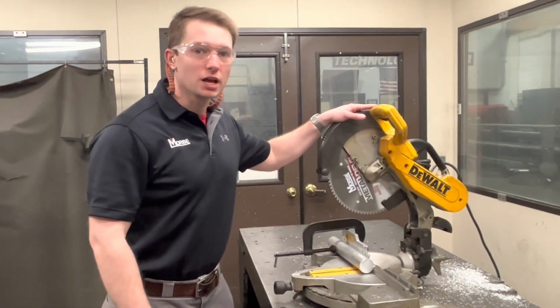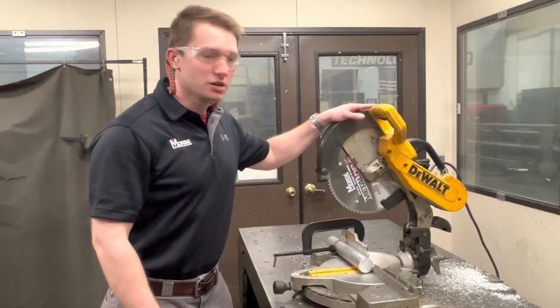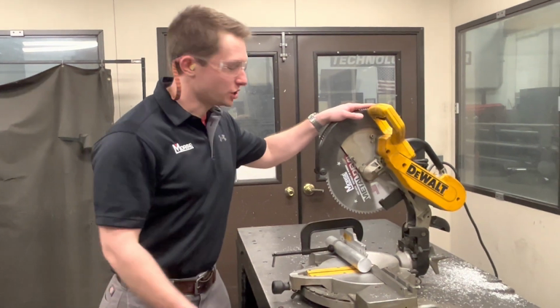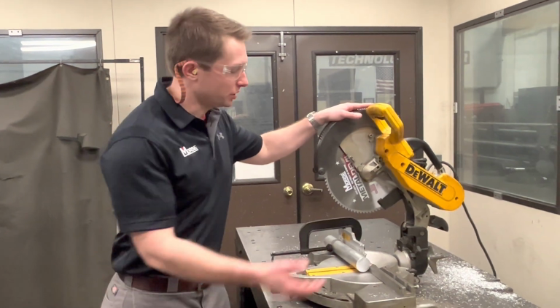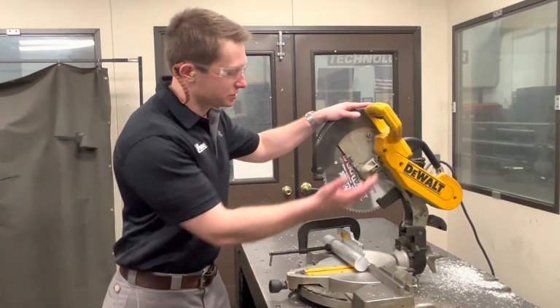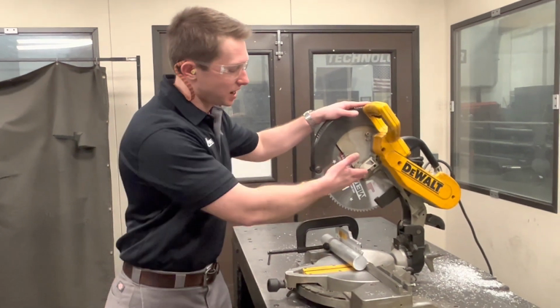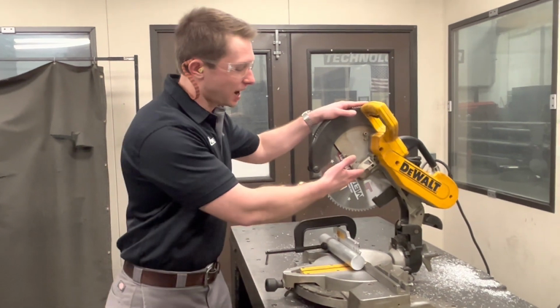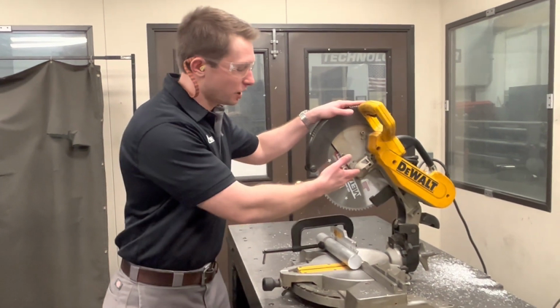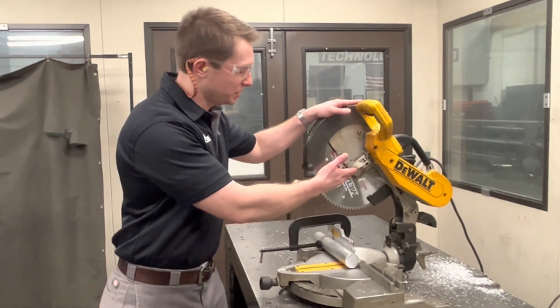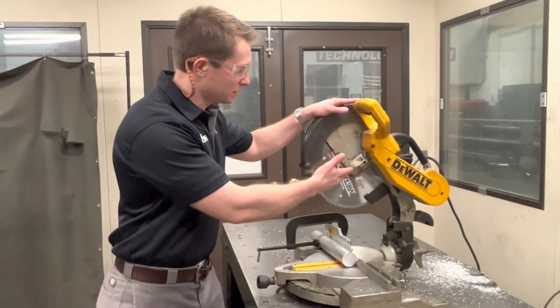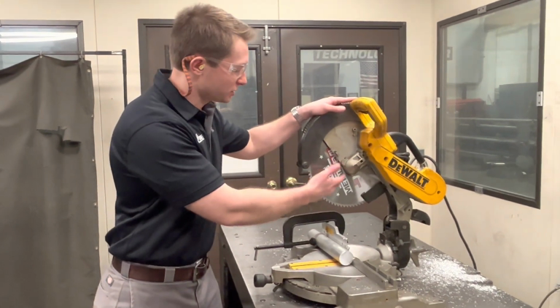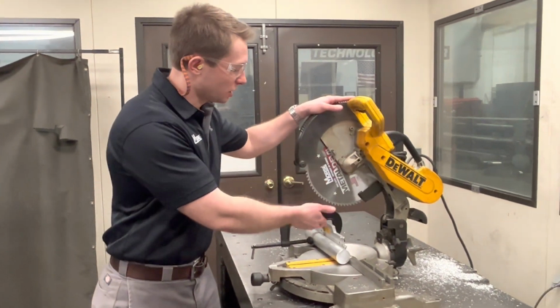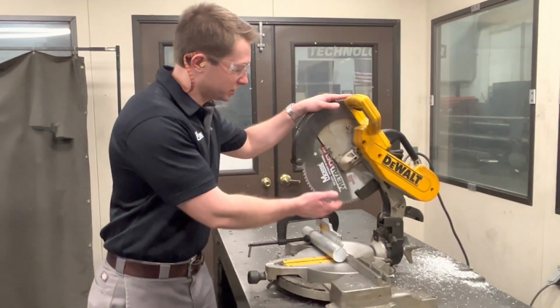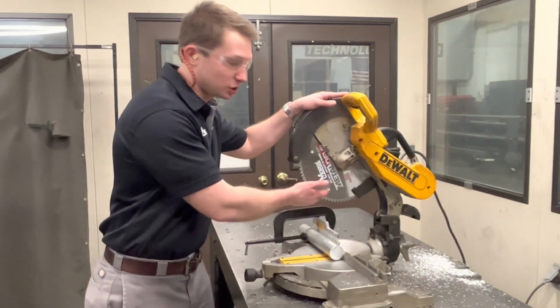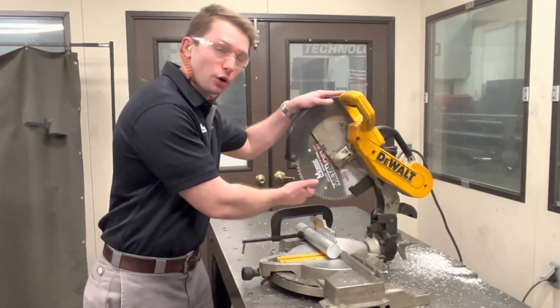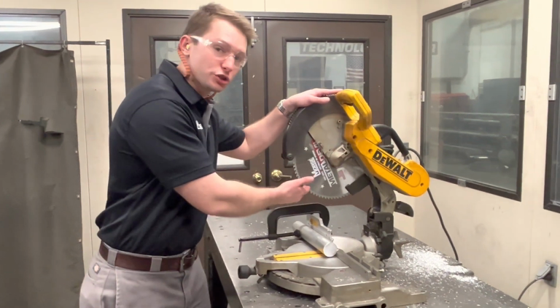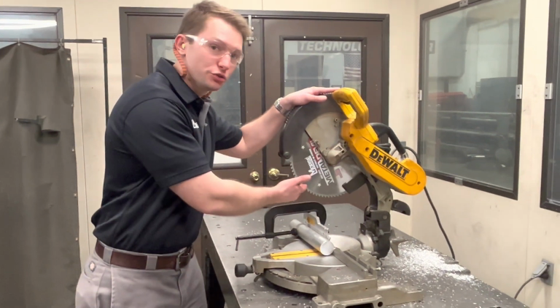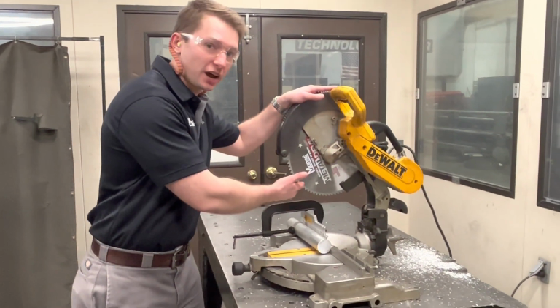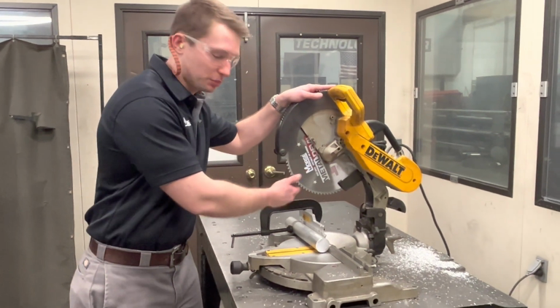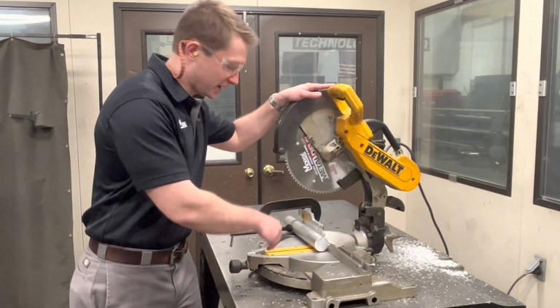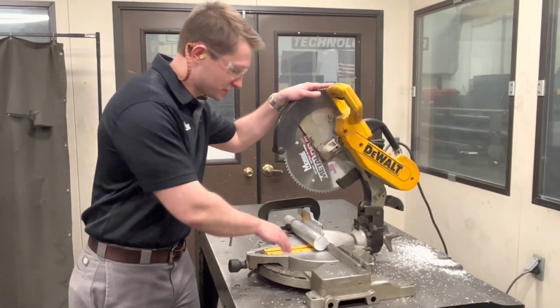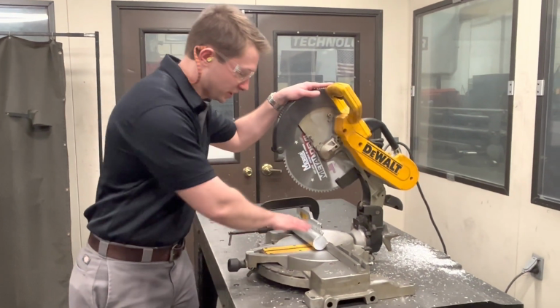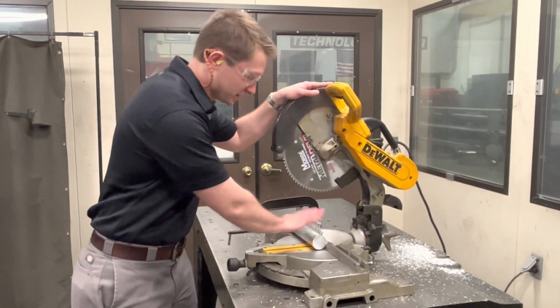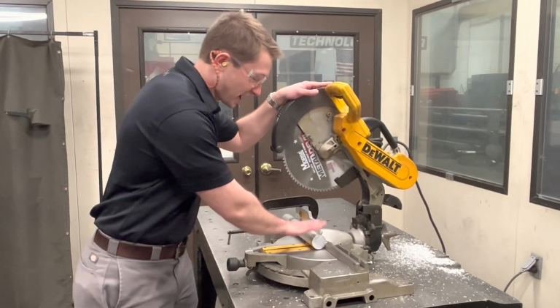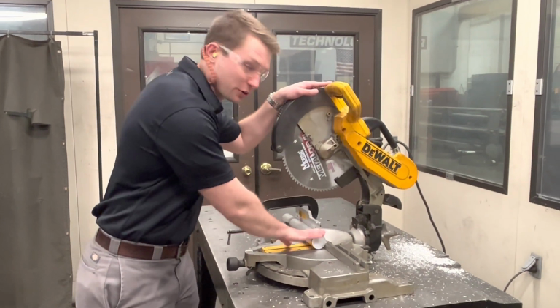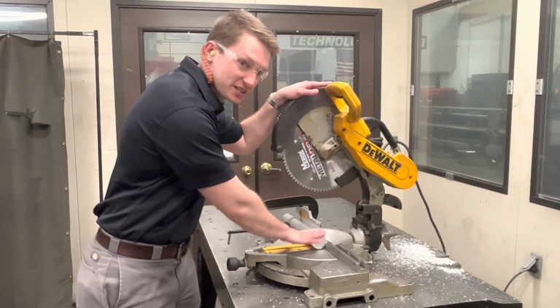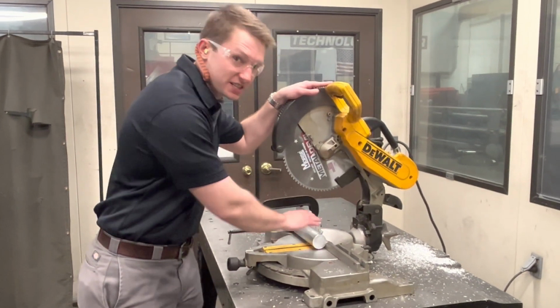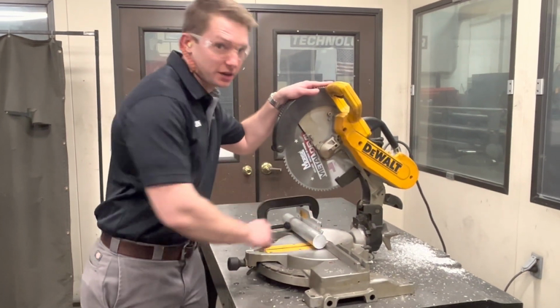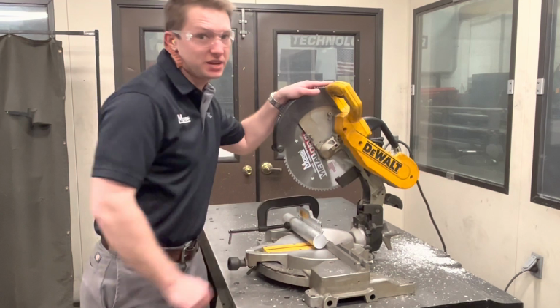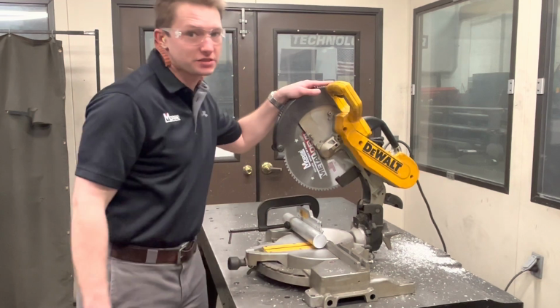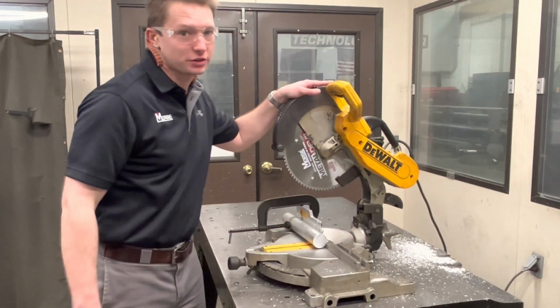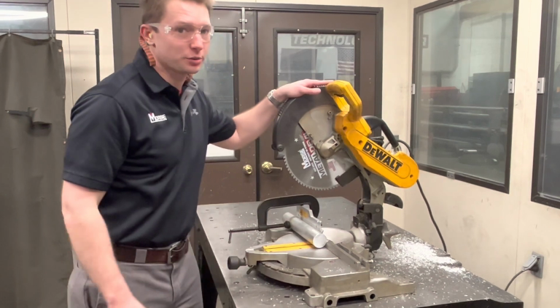Here's the high RPM saw with the lower tooth count blade so we can tackle this thick piece of aluminum.